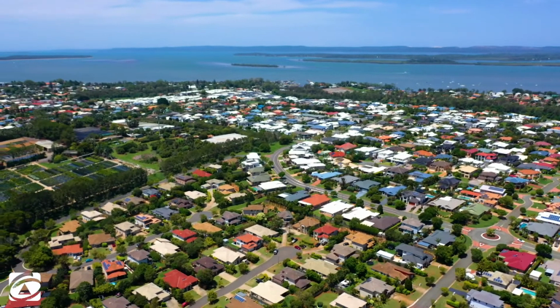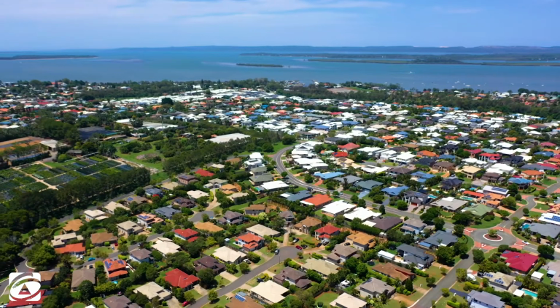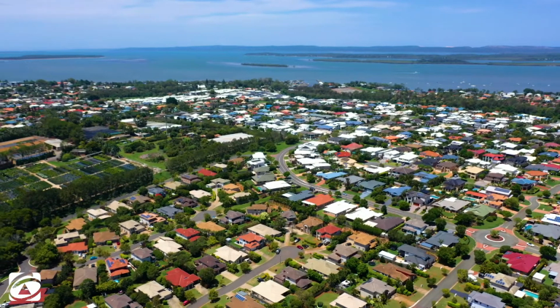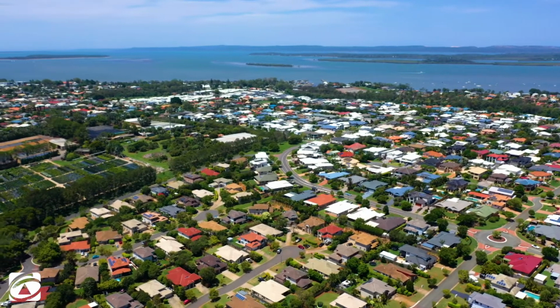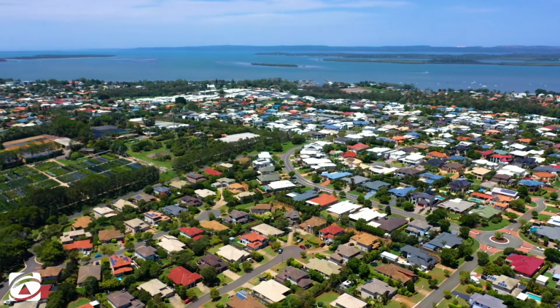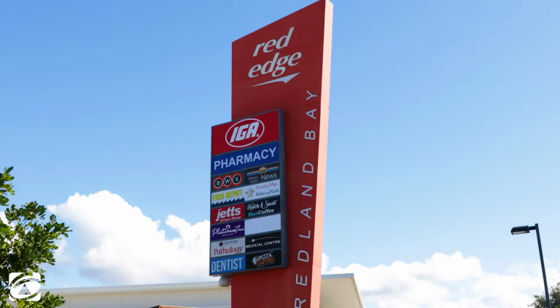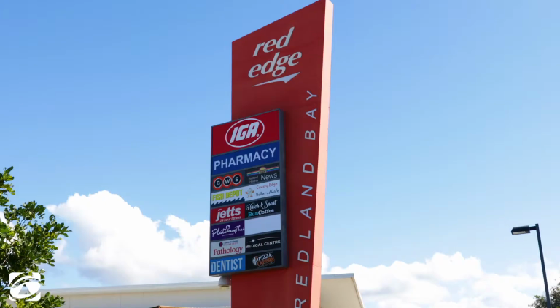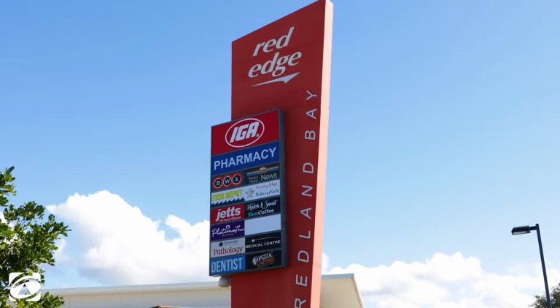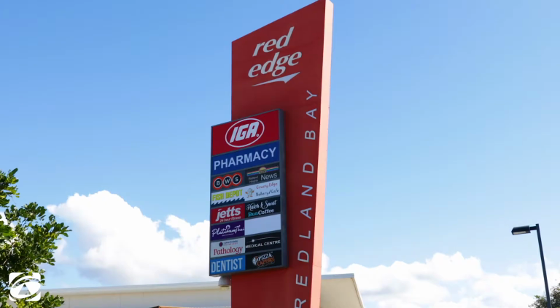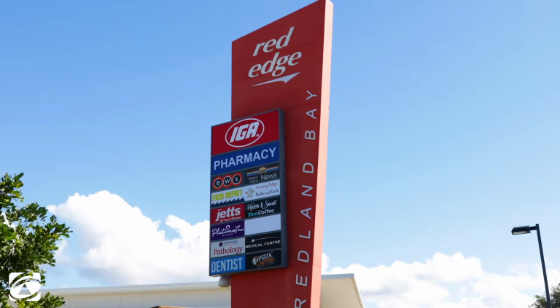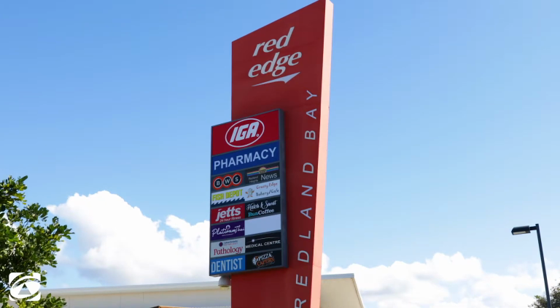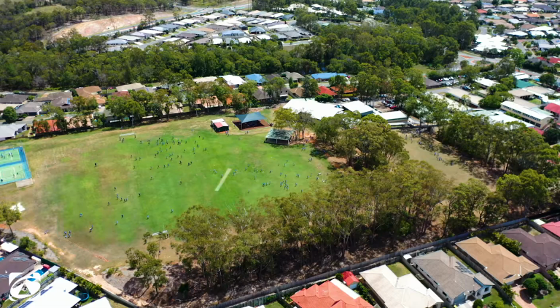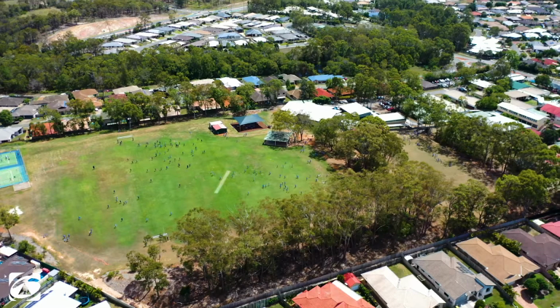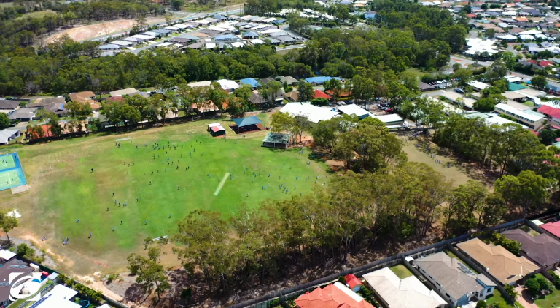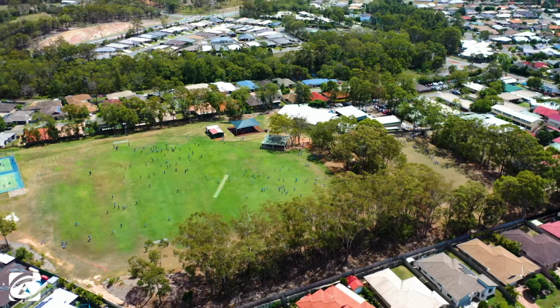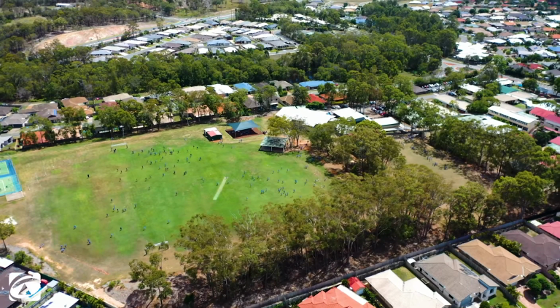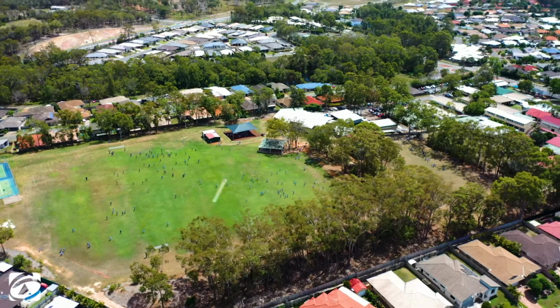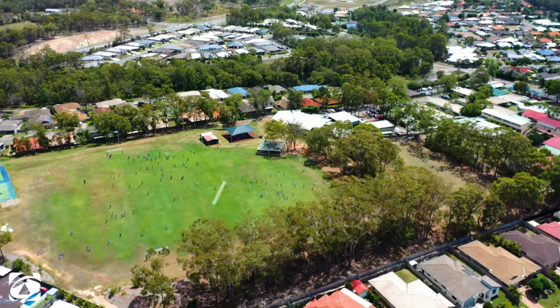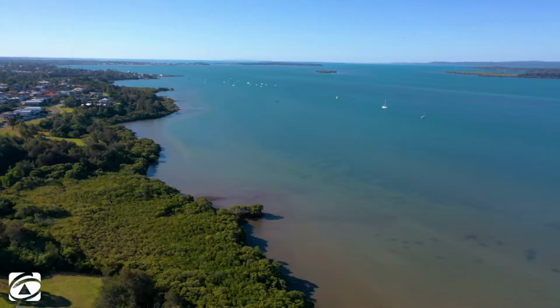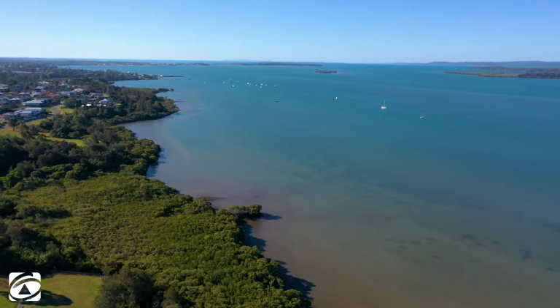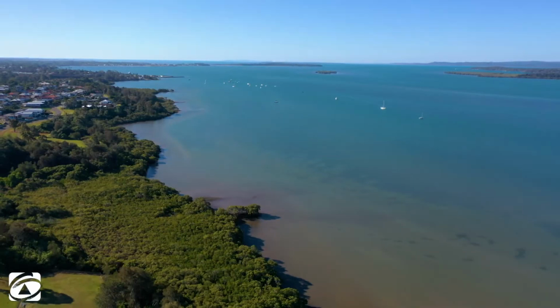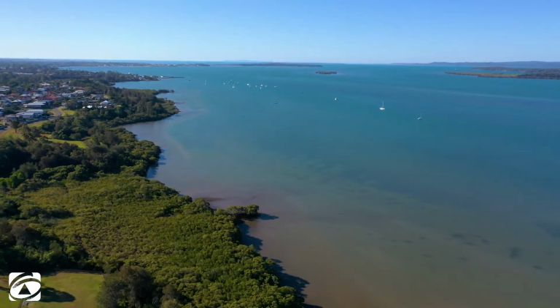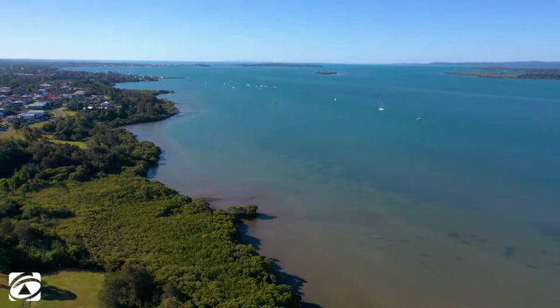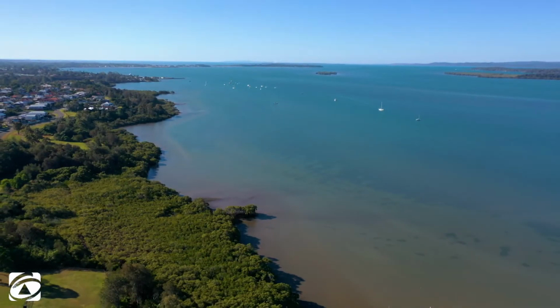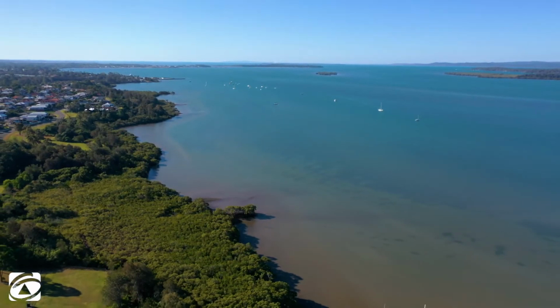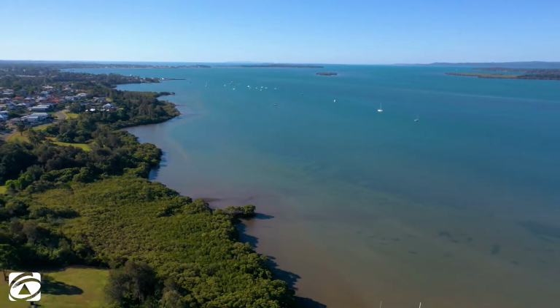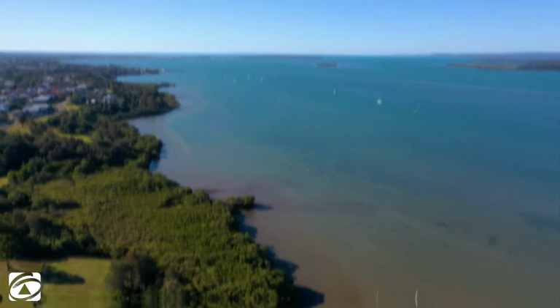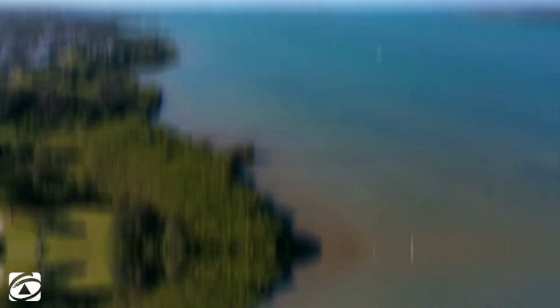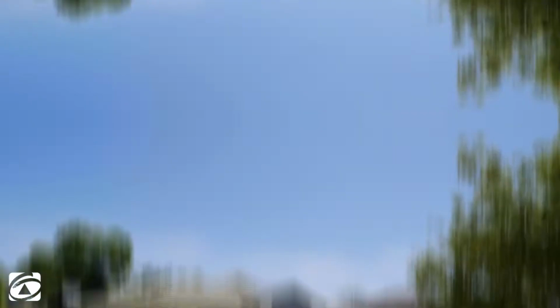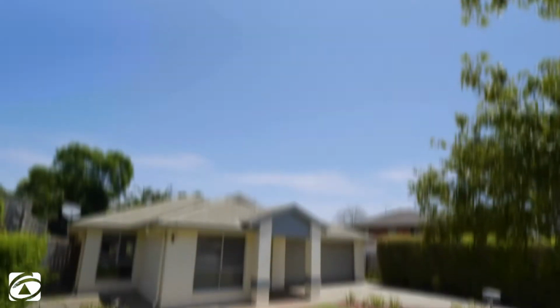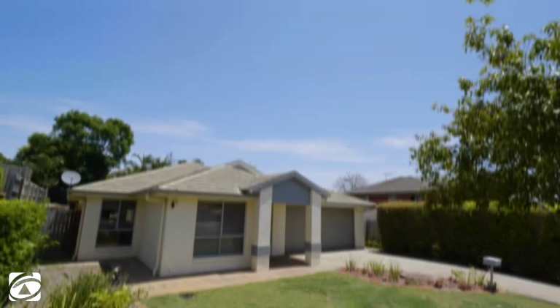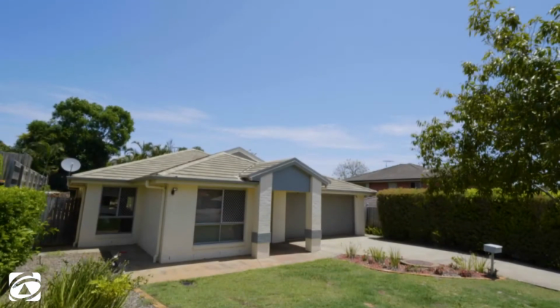With Red Edge shopping centre, schools and the bay at your doorstep, you won't regret making this your new home.